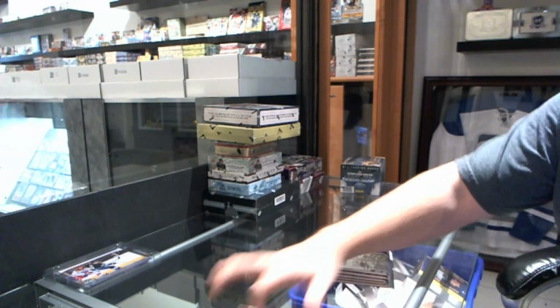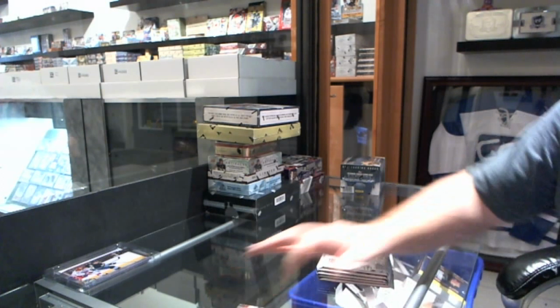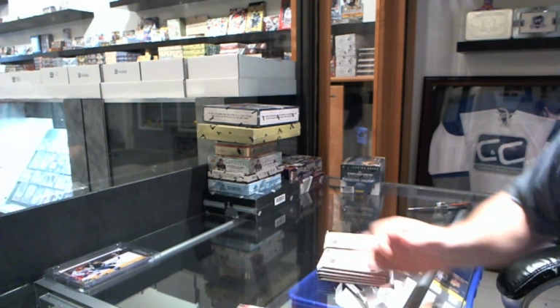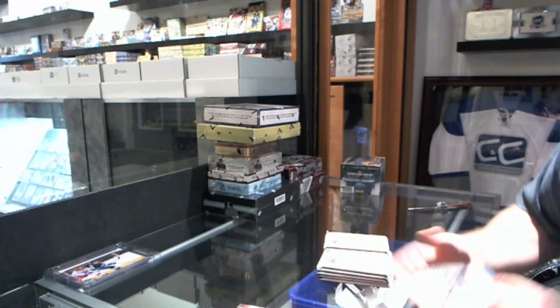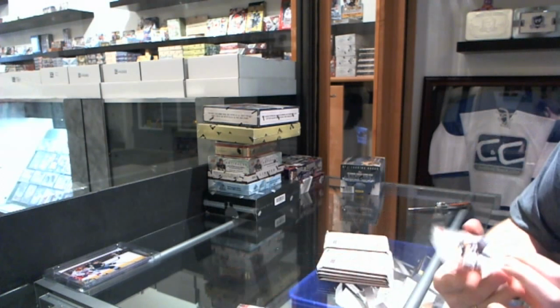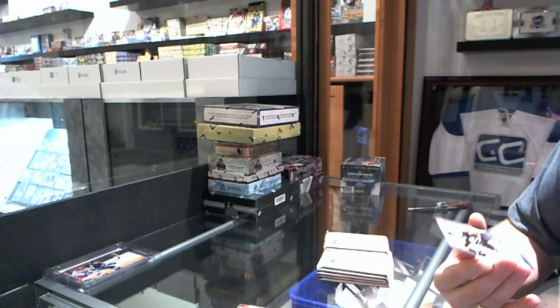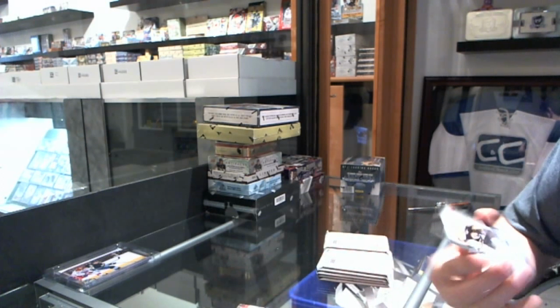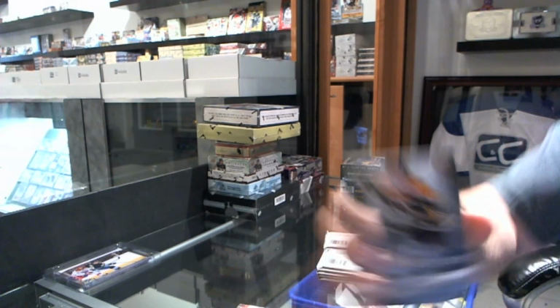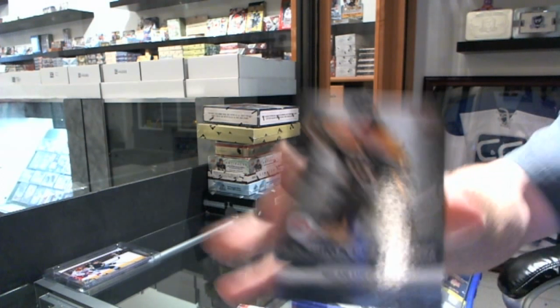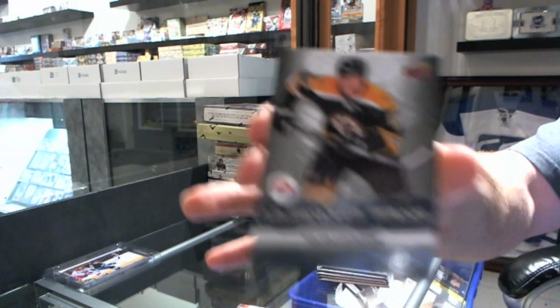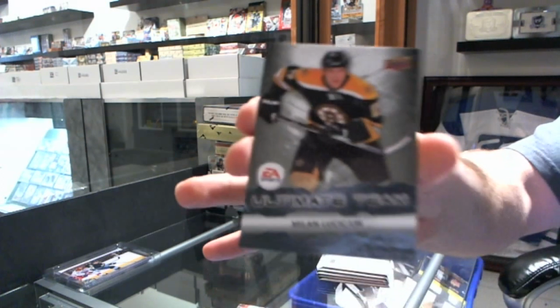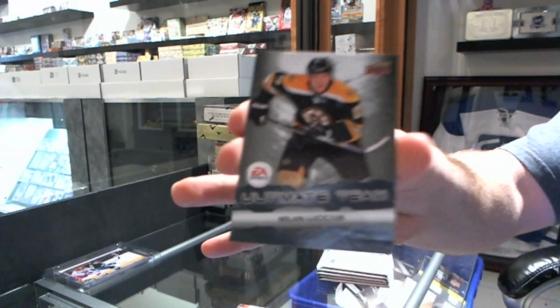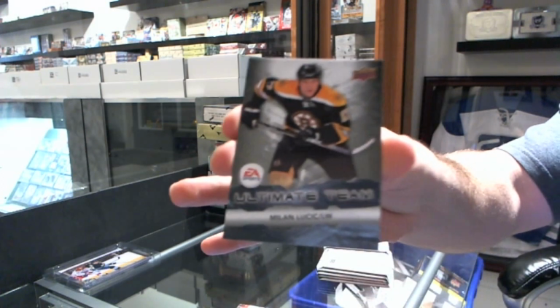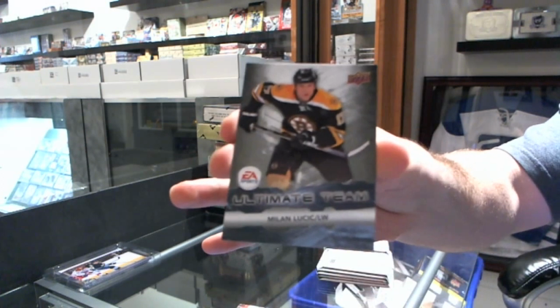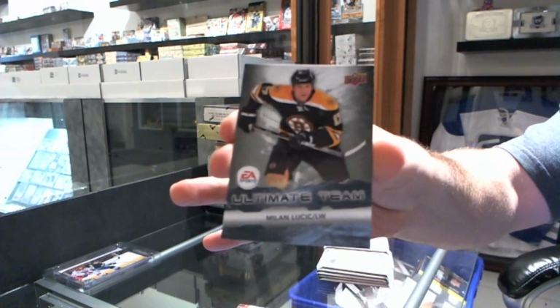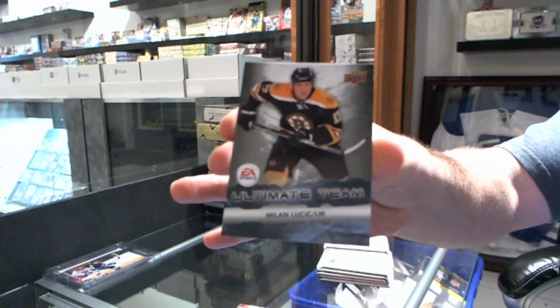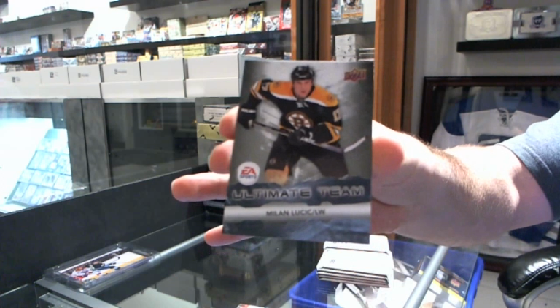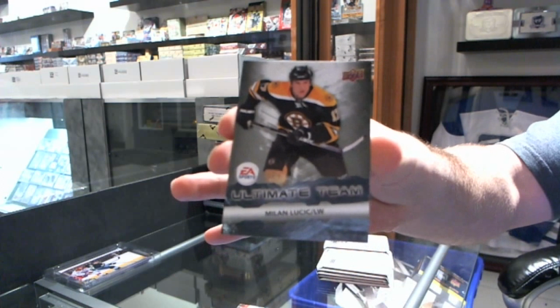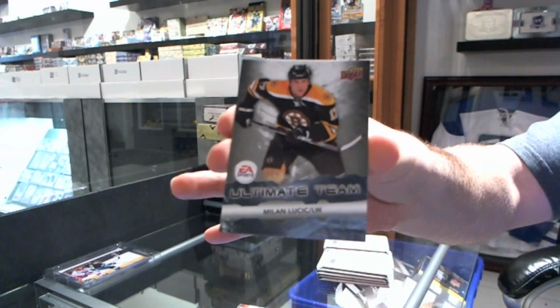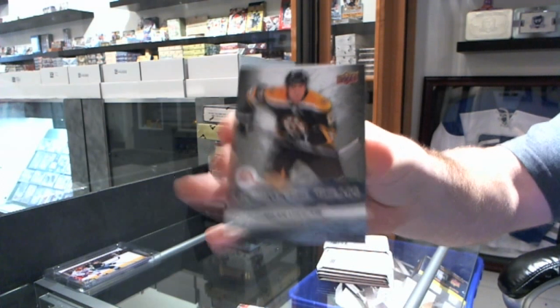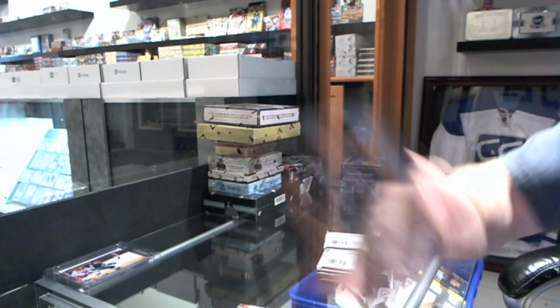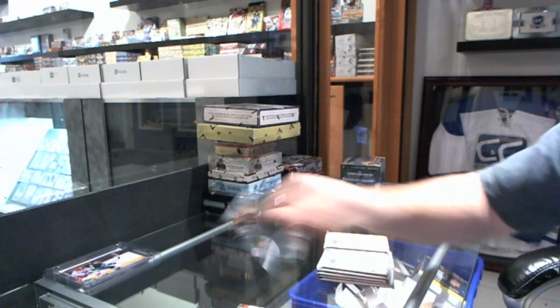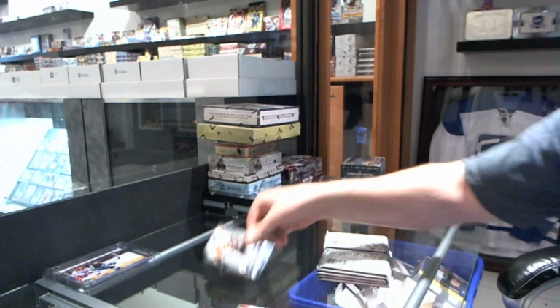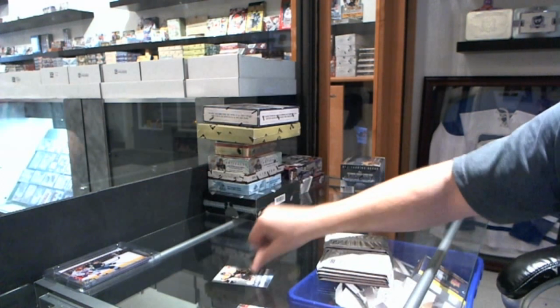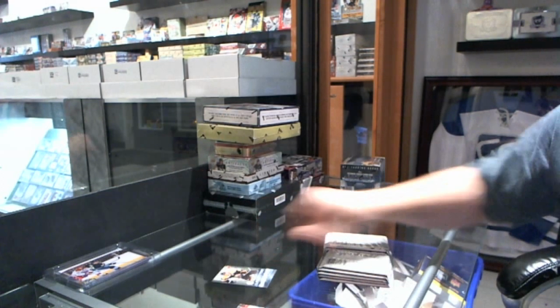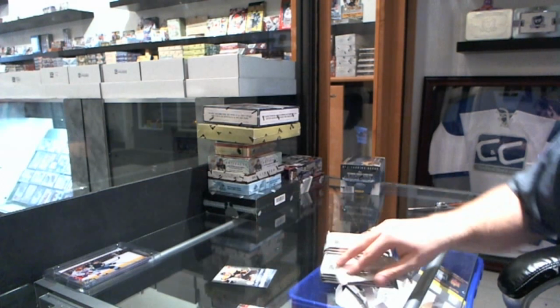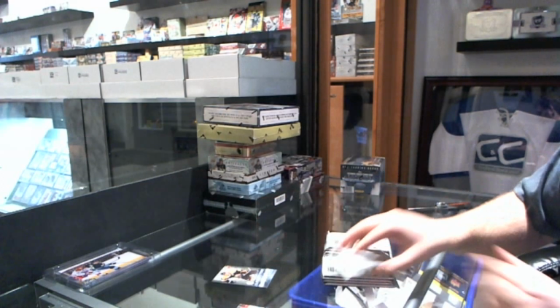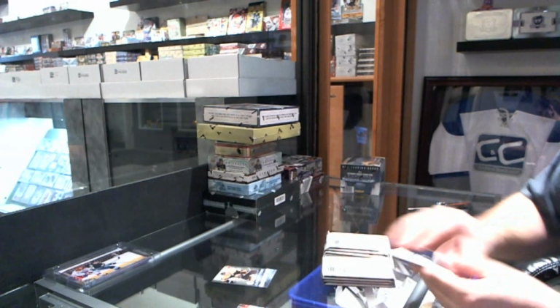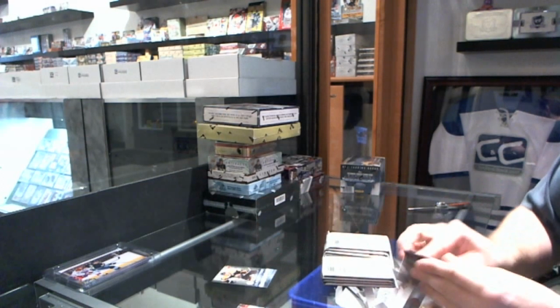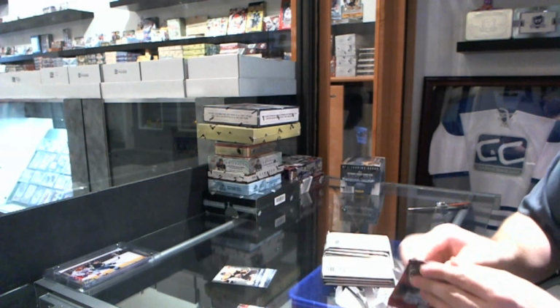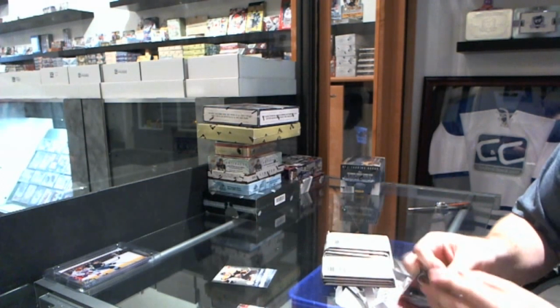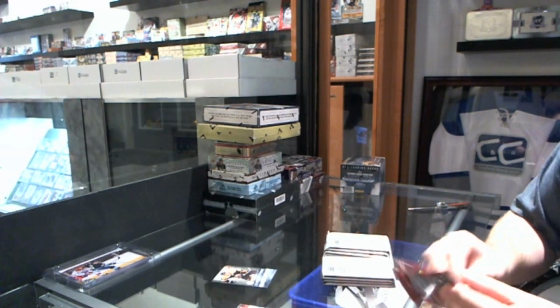Start off with an Ultimate Team card — Milan Lucic of the Boston Bruins.